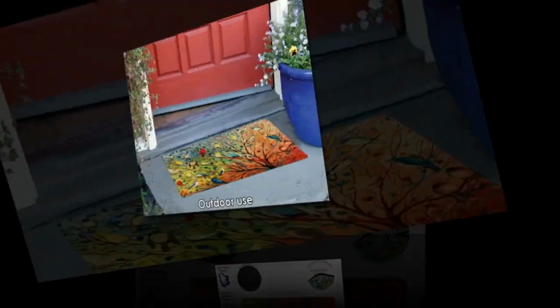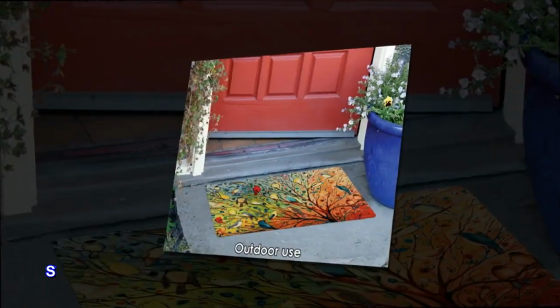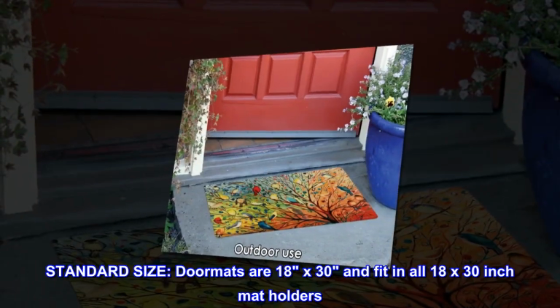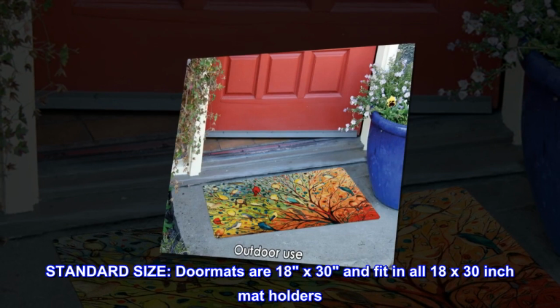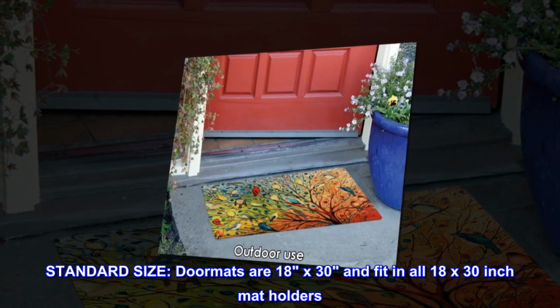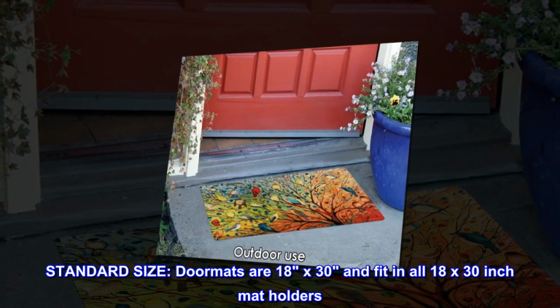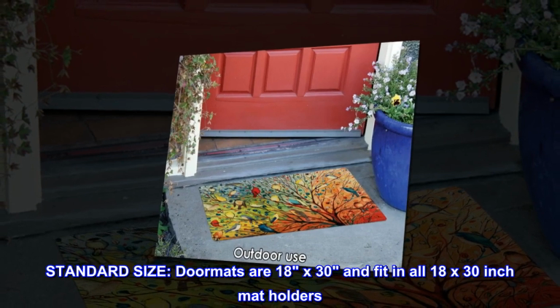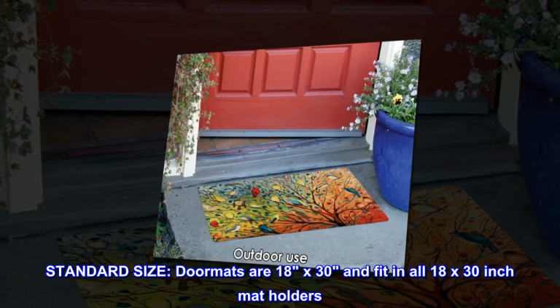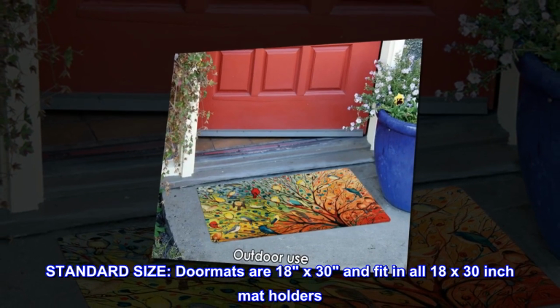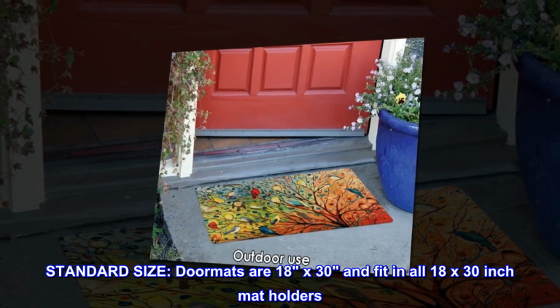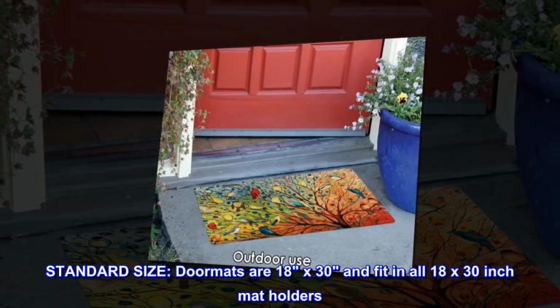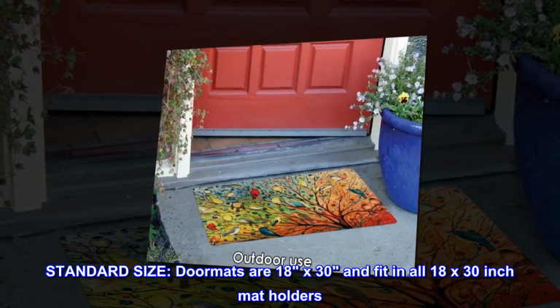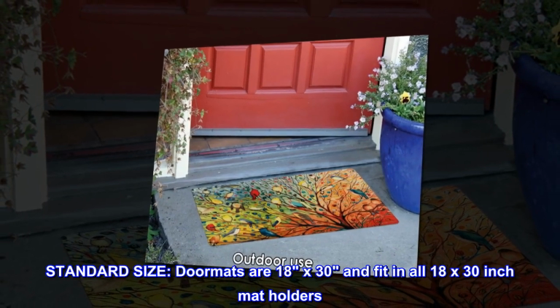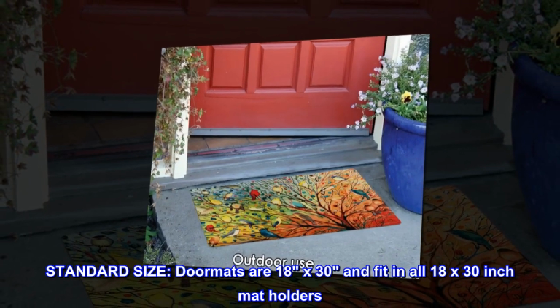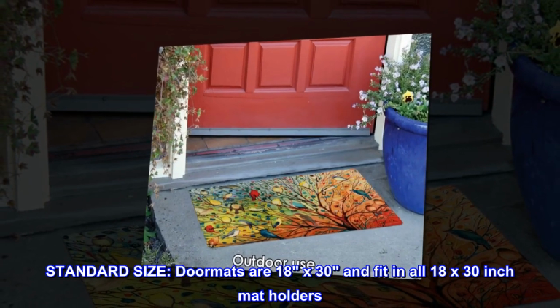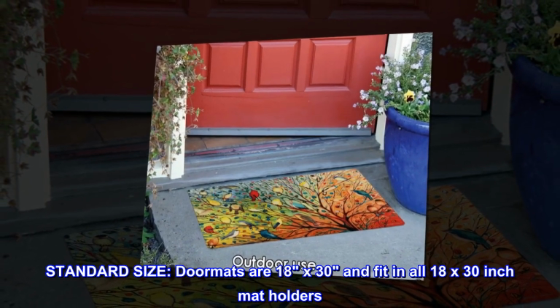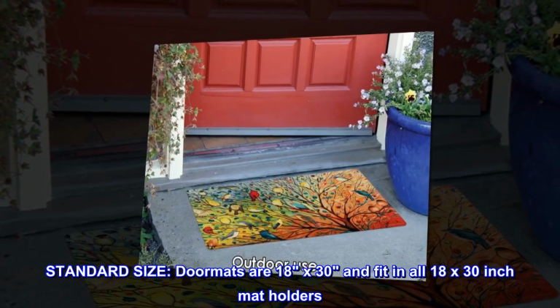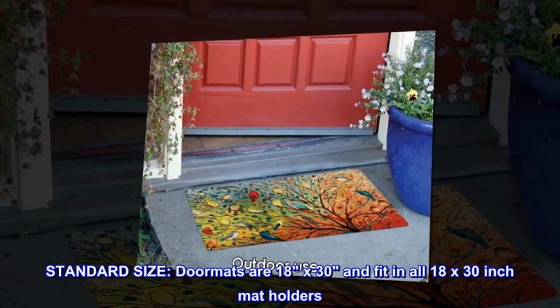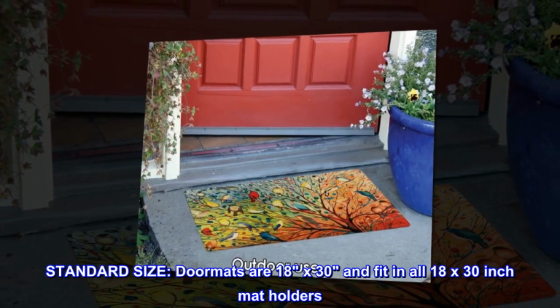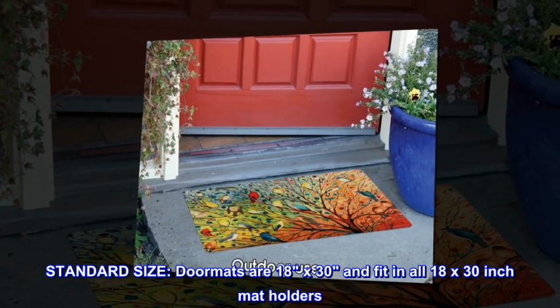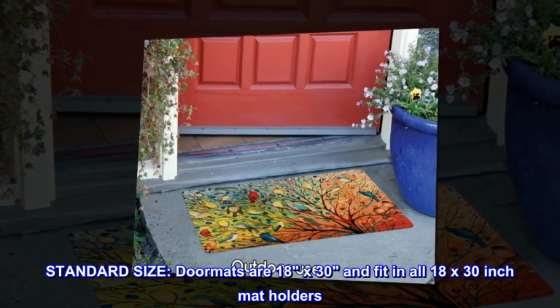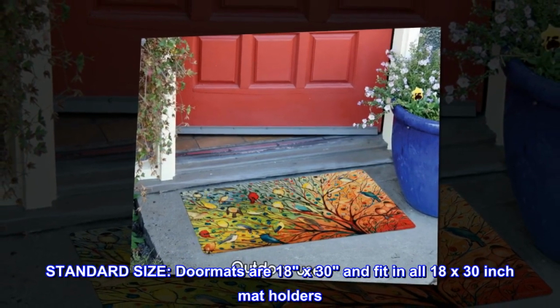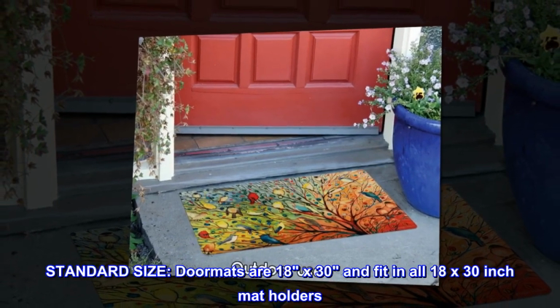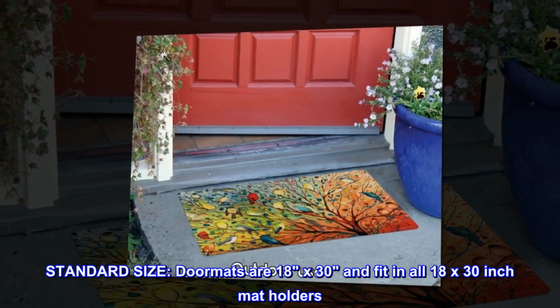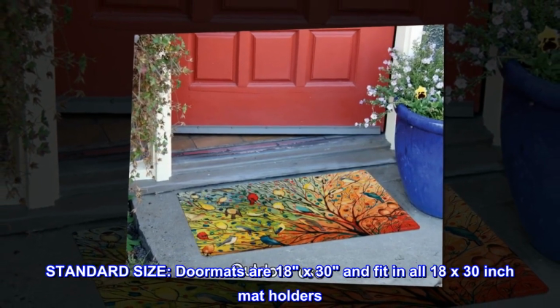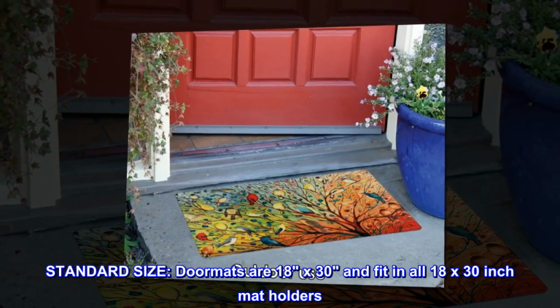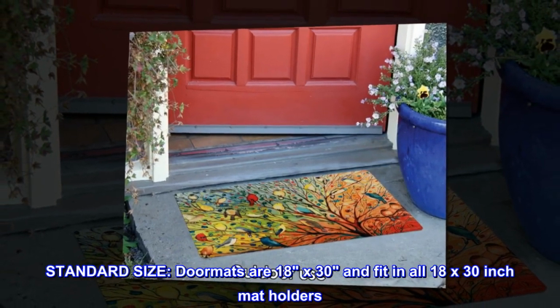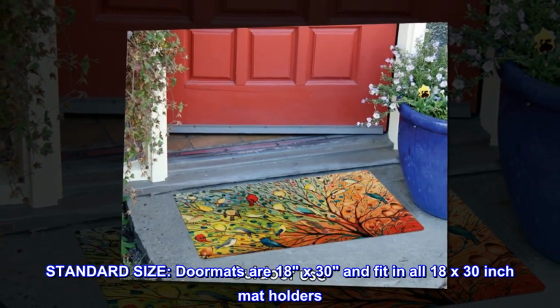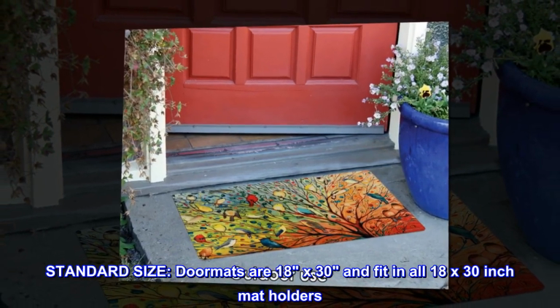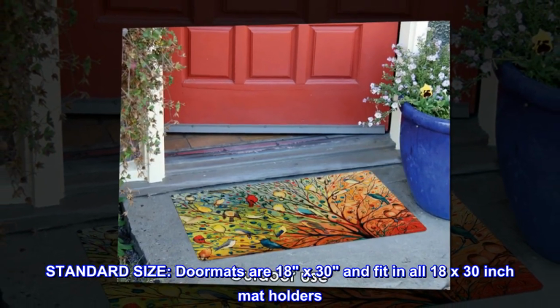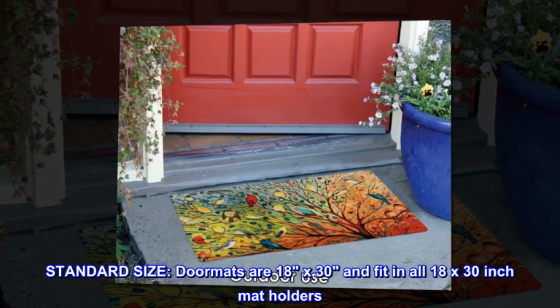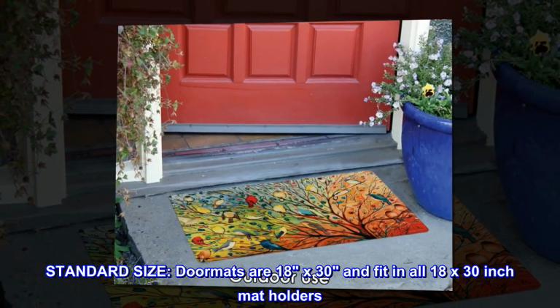Standard size. Doormats are 18 by 30 inches and fit in all 18 by 30 inch mat holders.